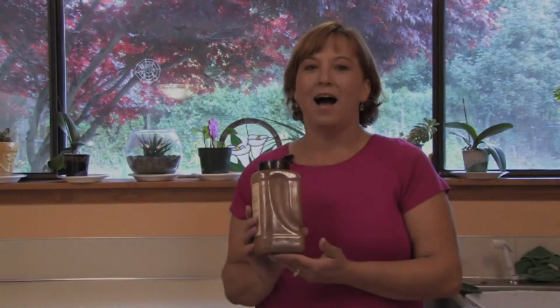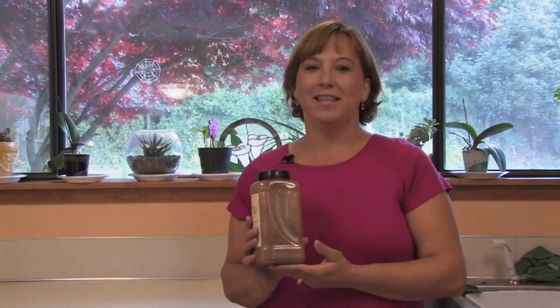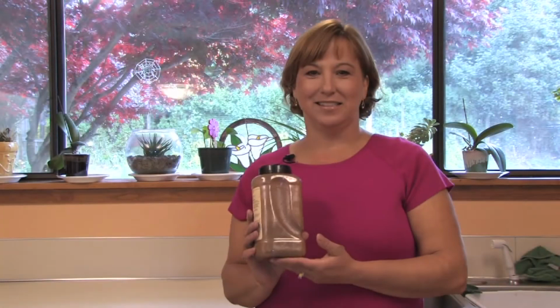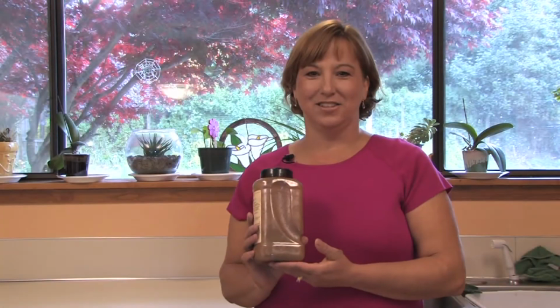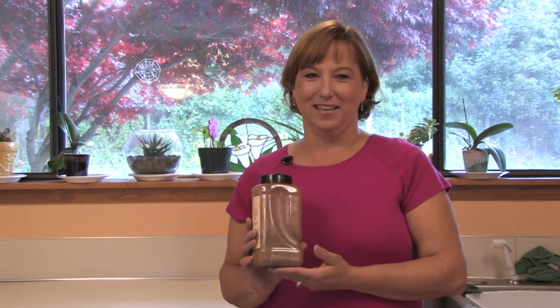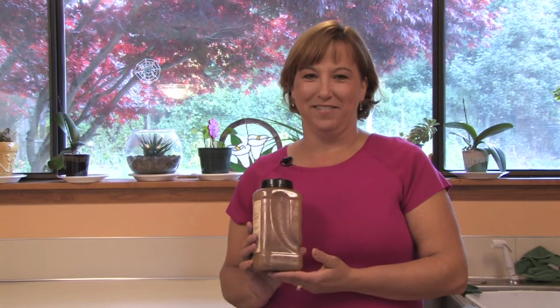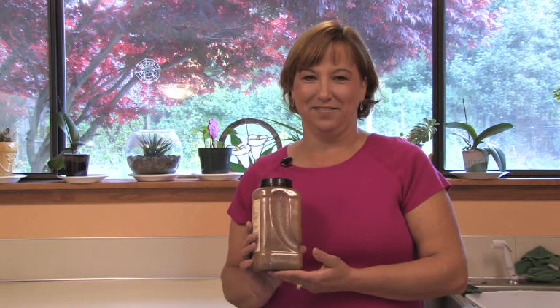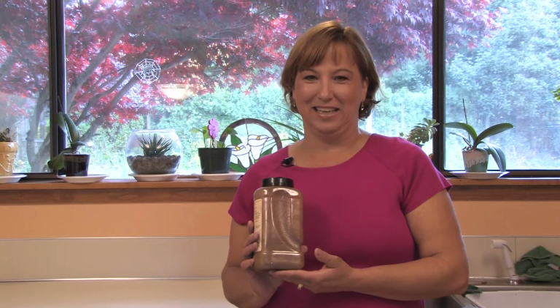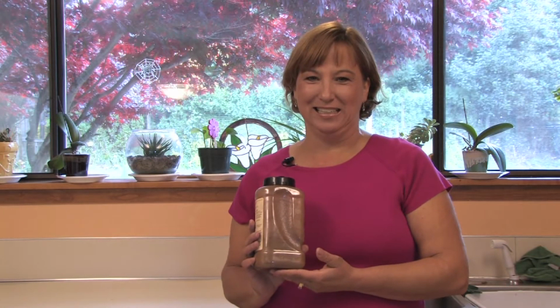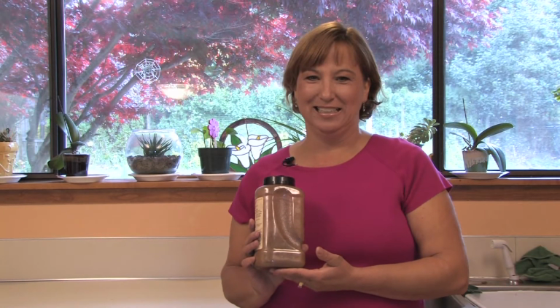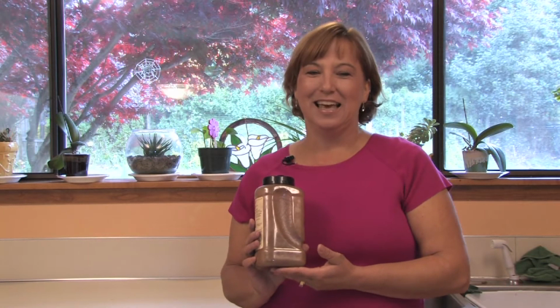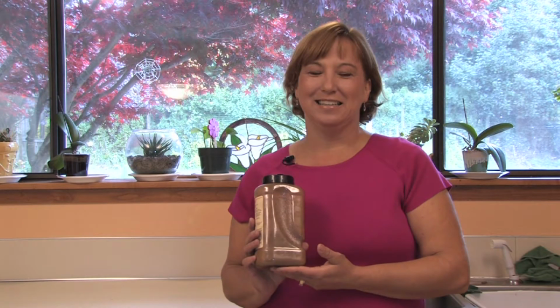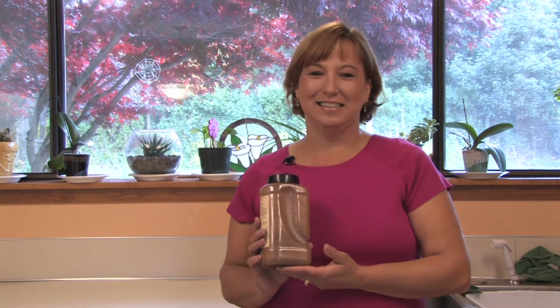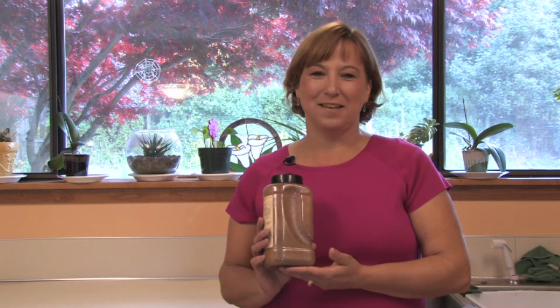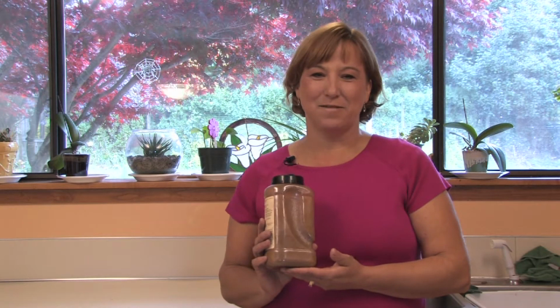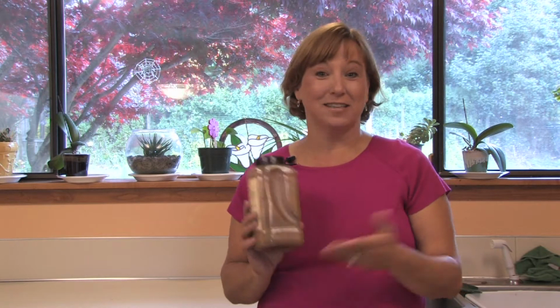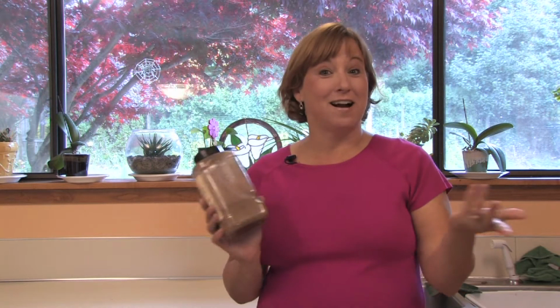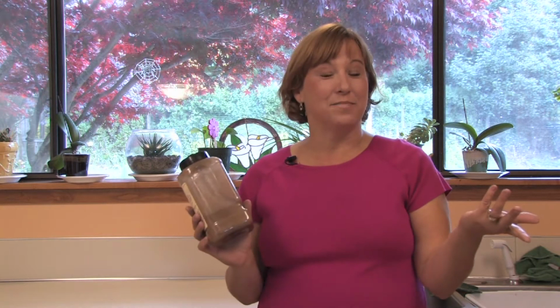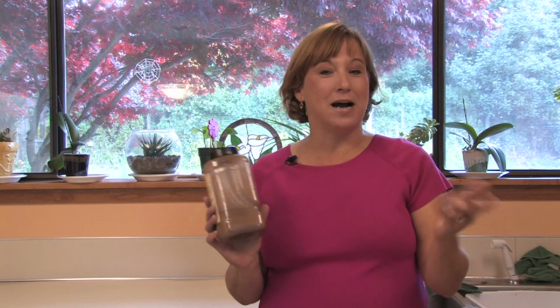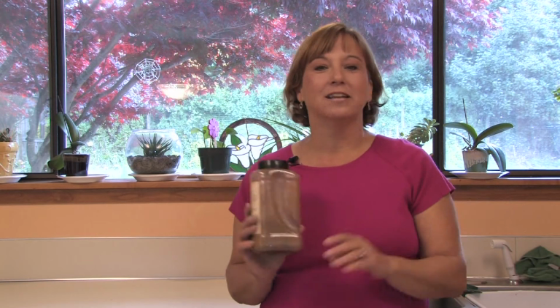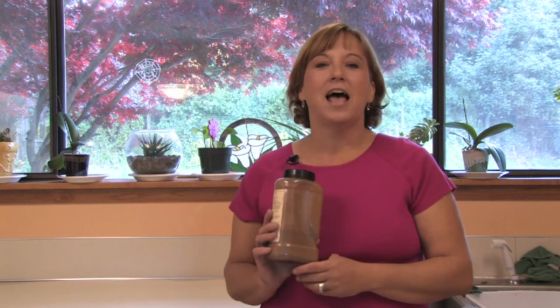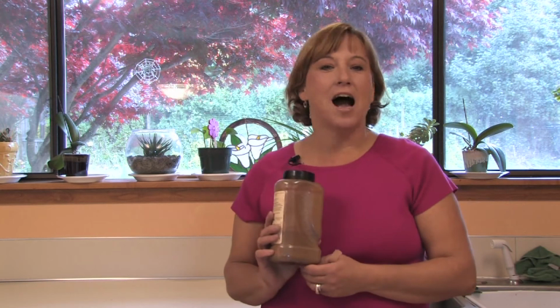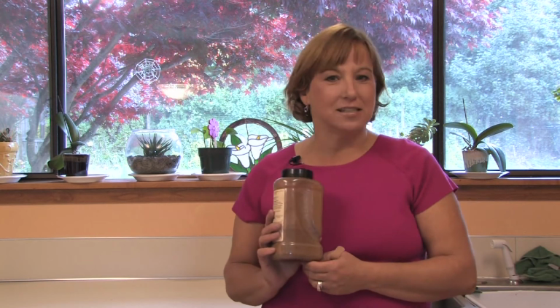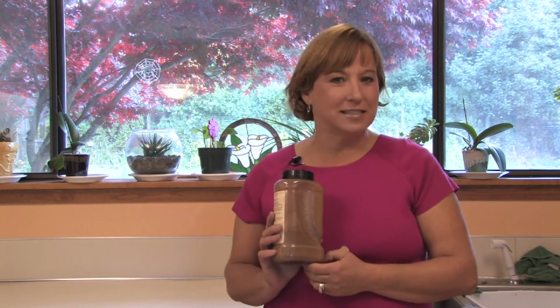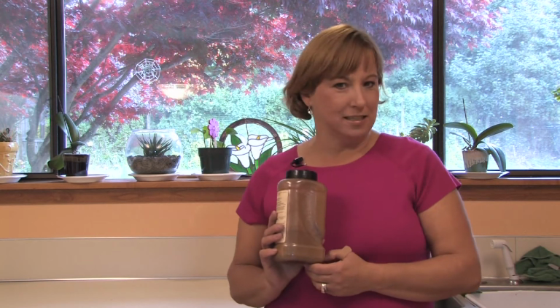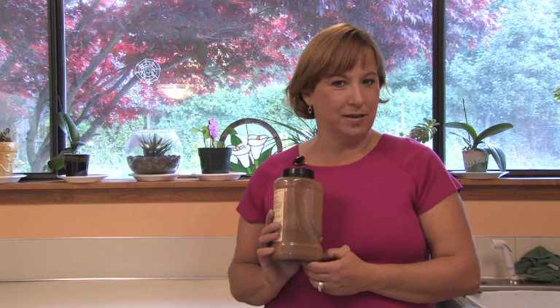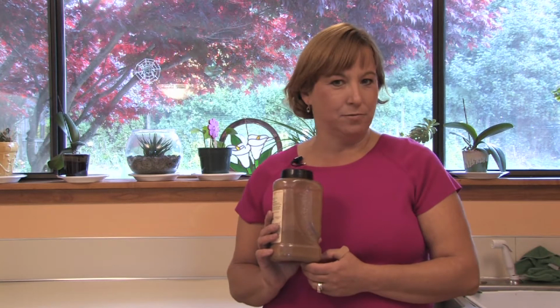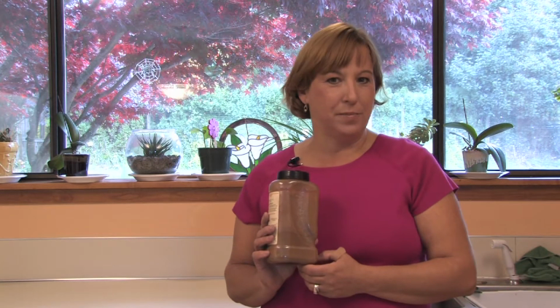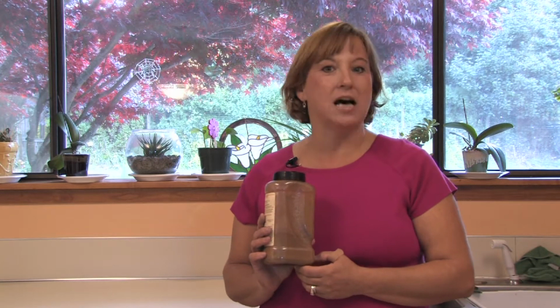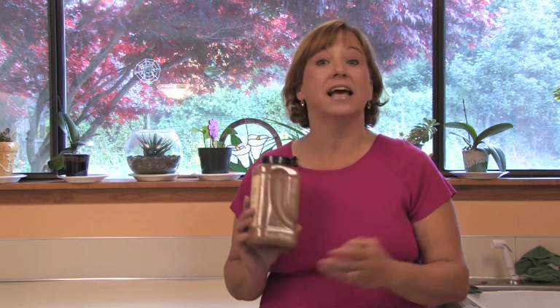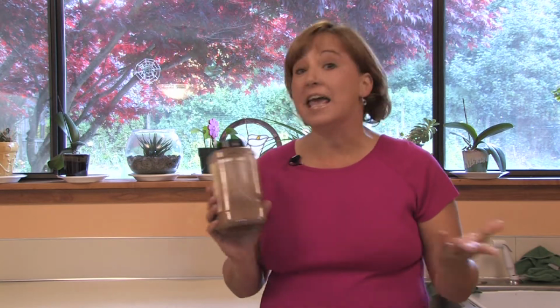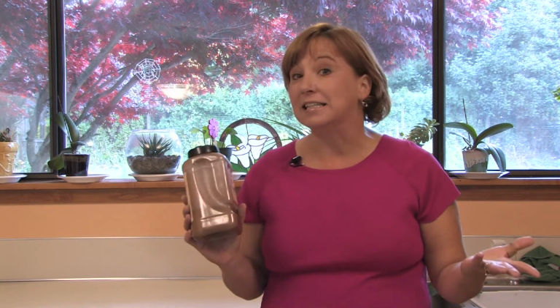Hi, this is Yolanda Vanveen, and in this segment we're going to talk about how does cinnamon repel ants.